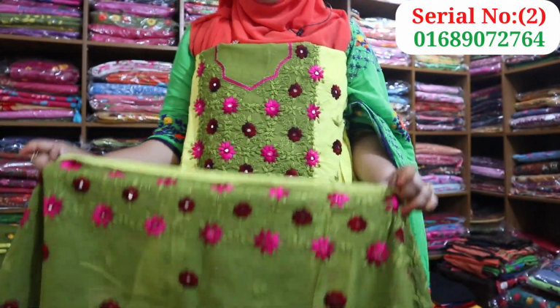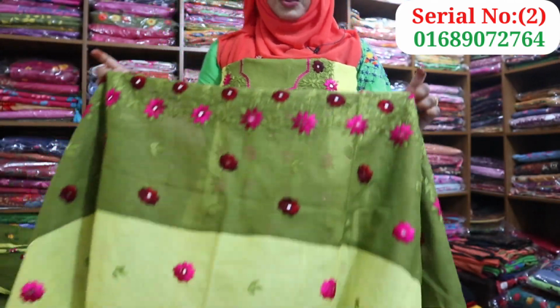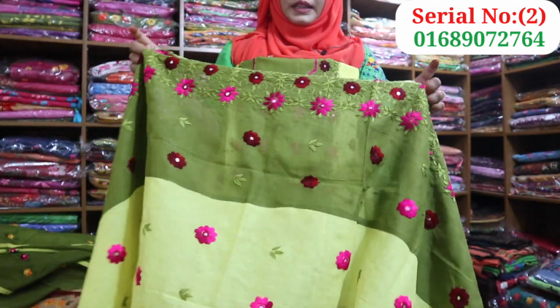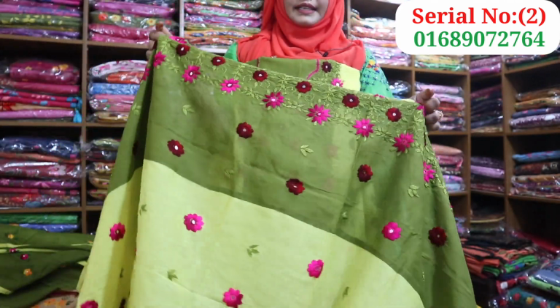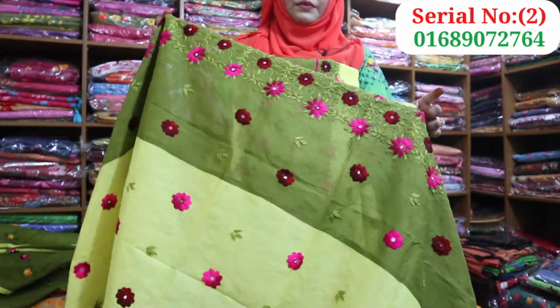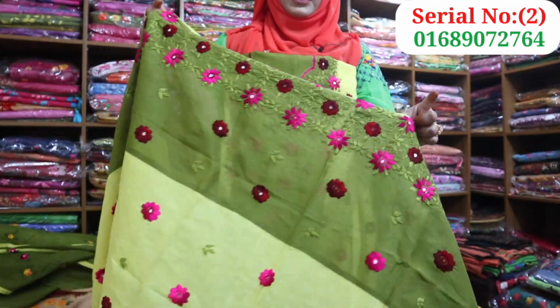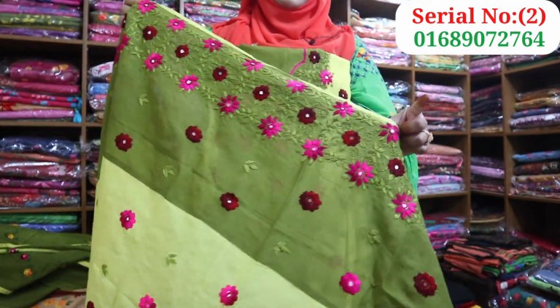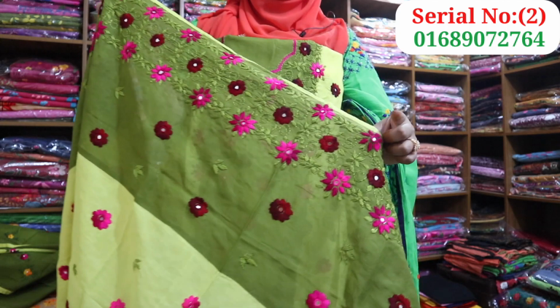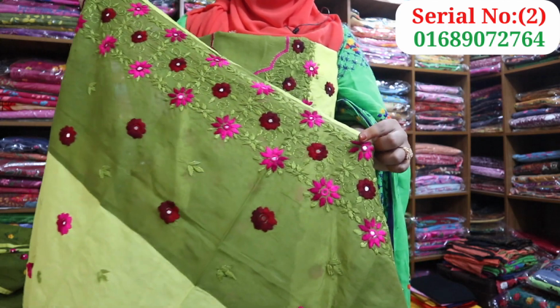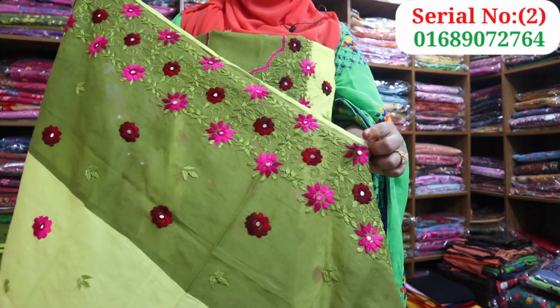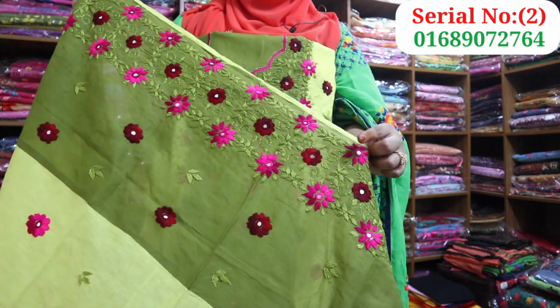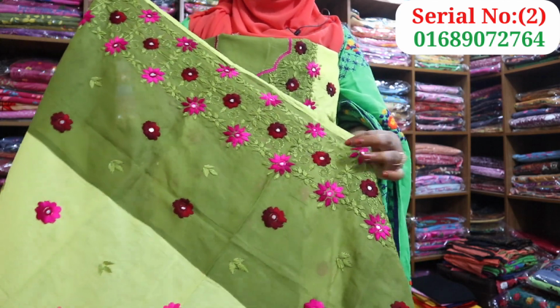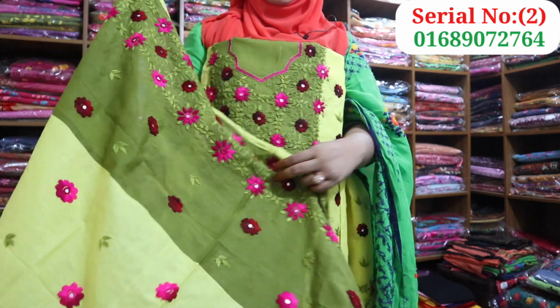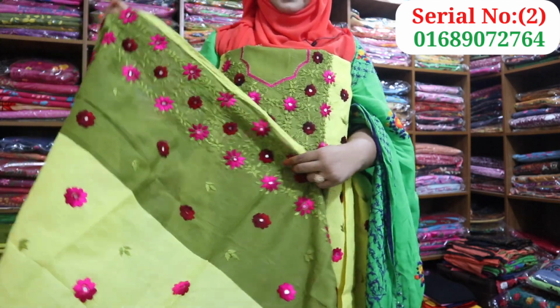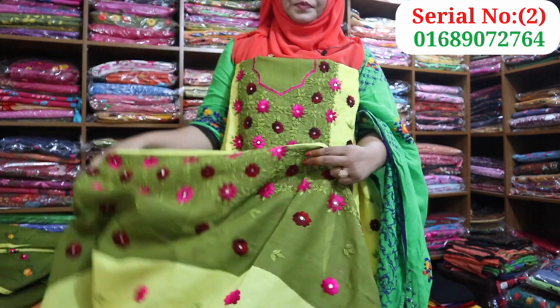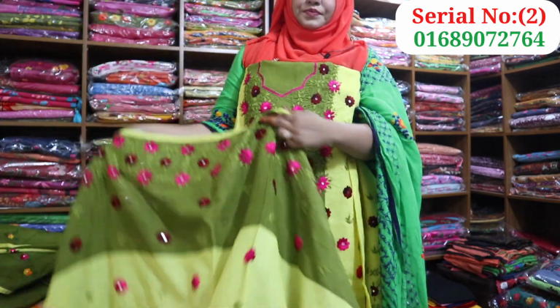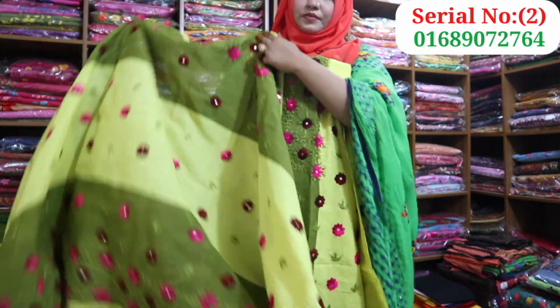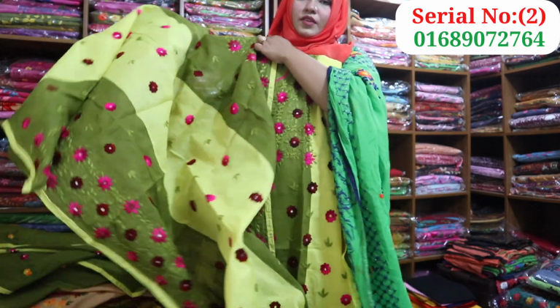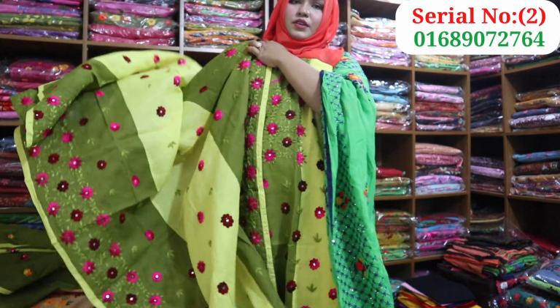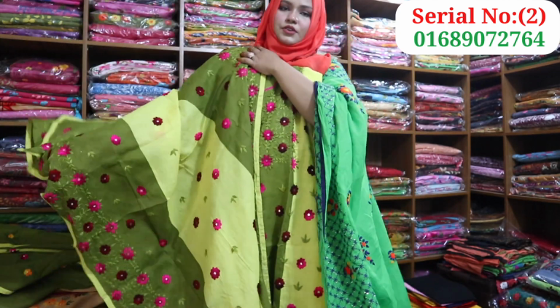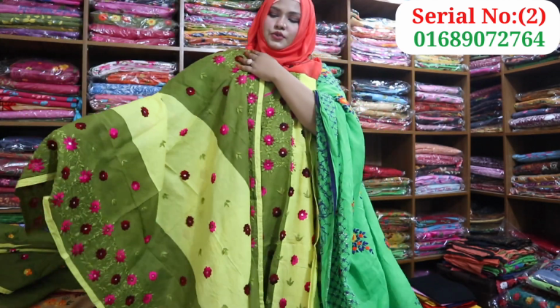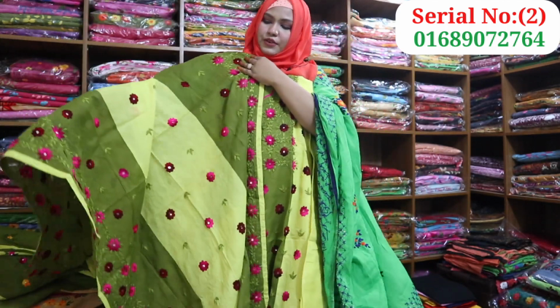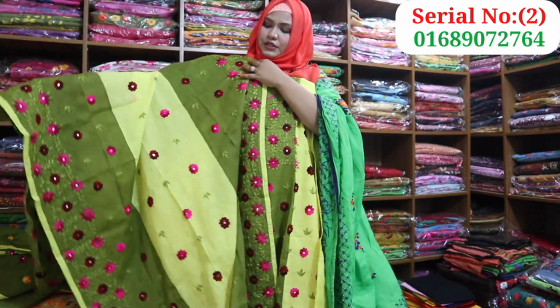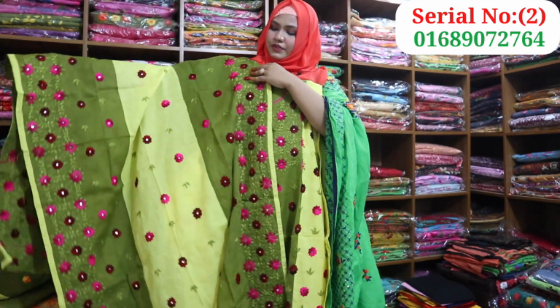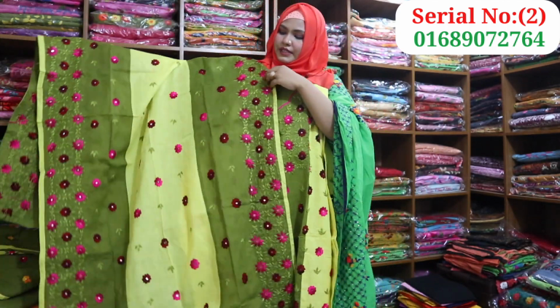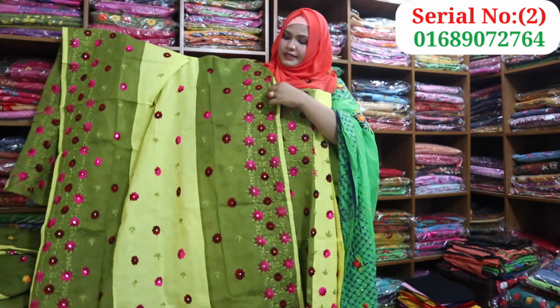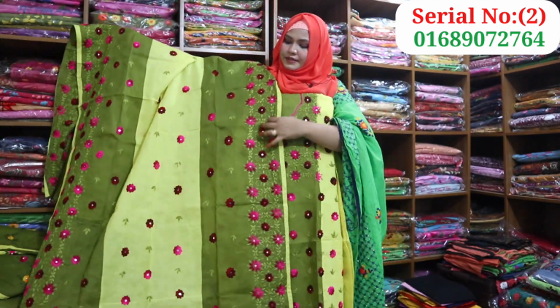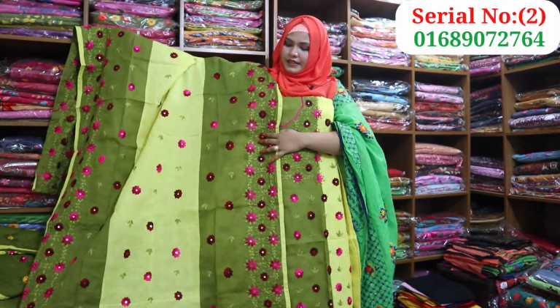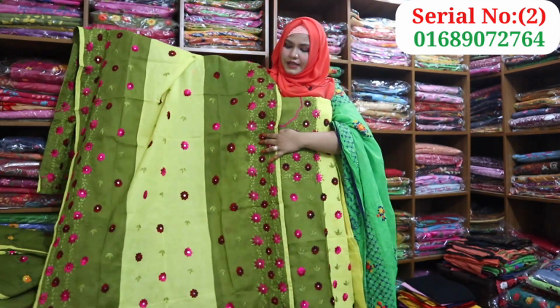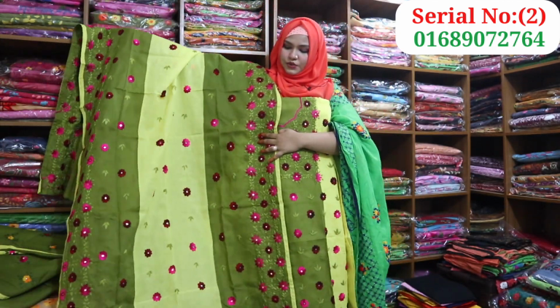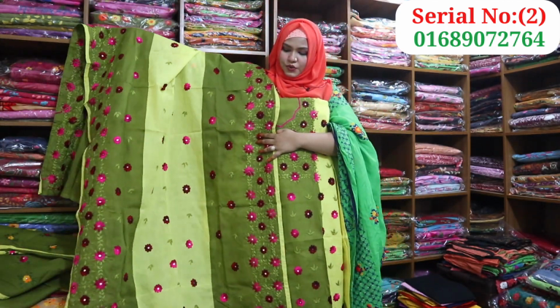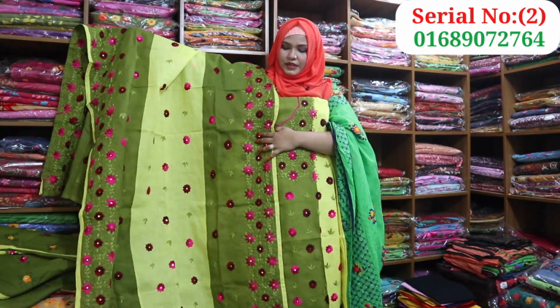This is the best color. So this is the dress.